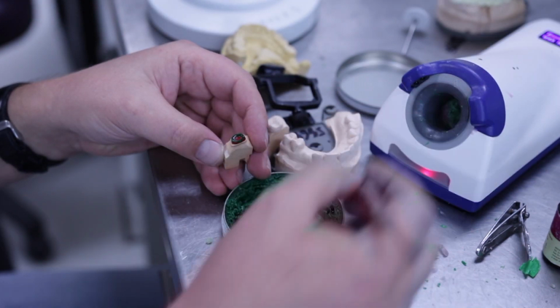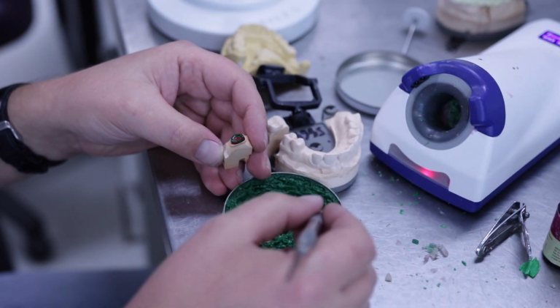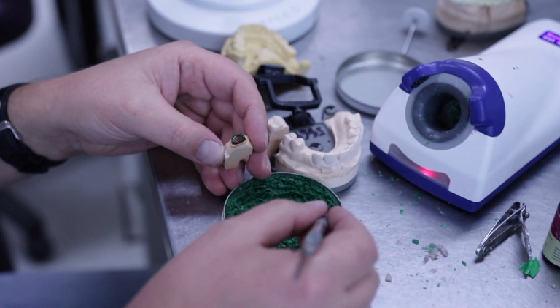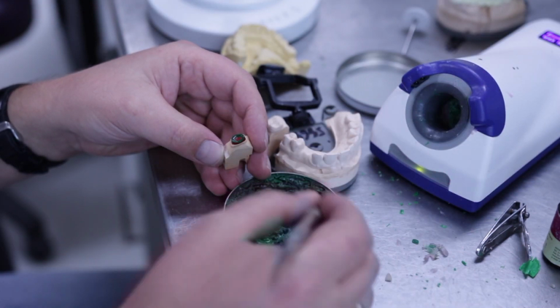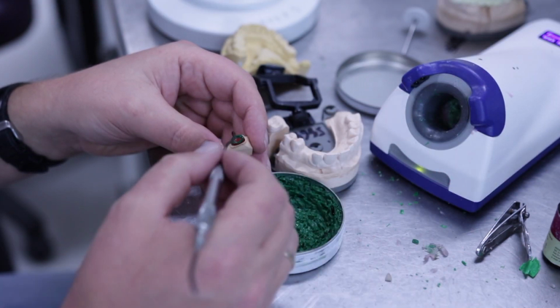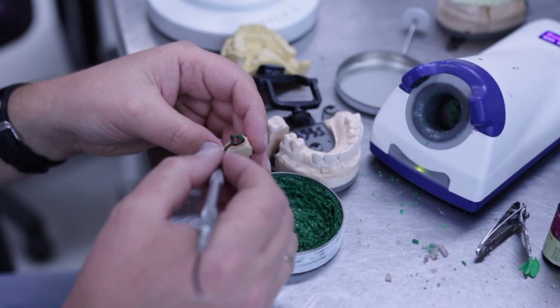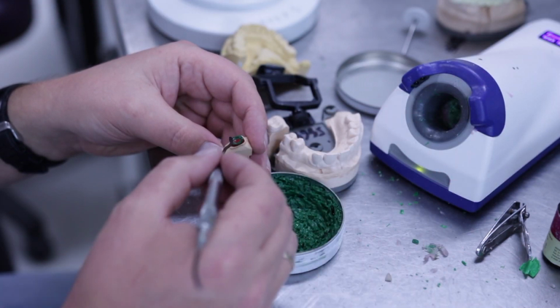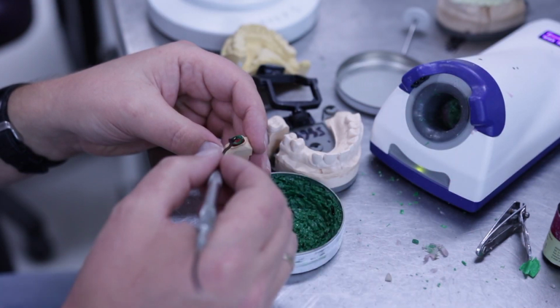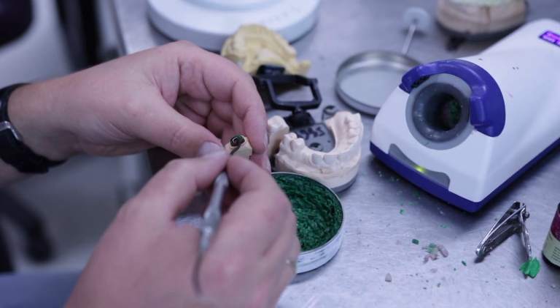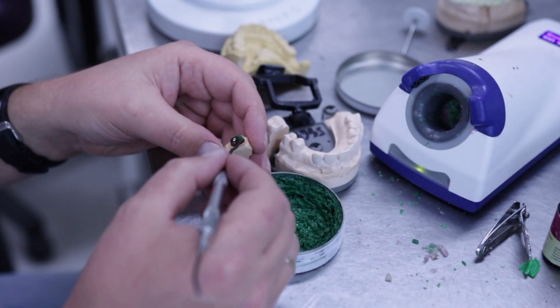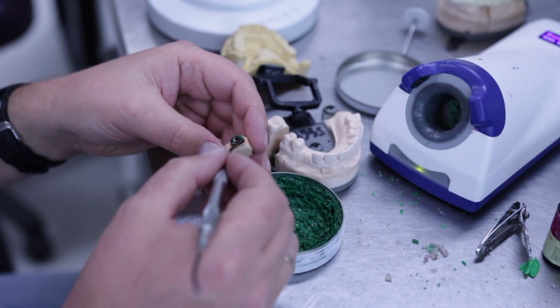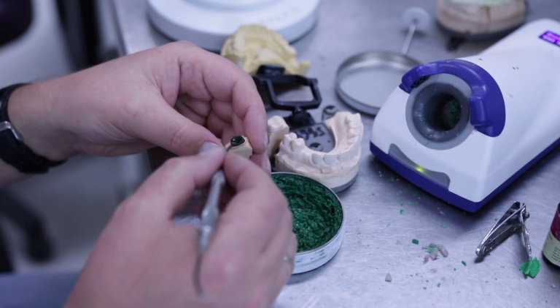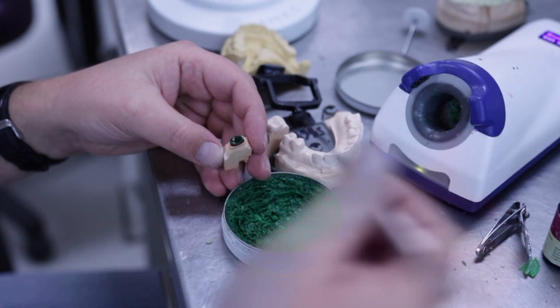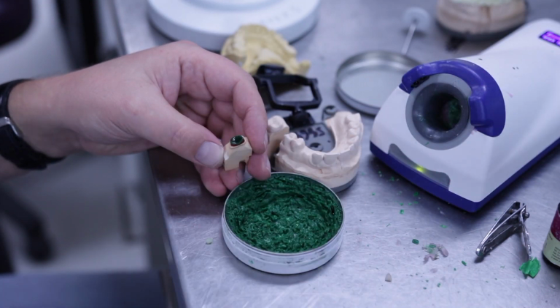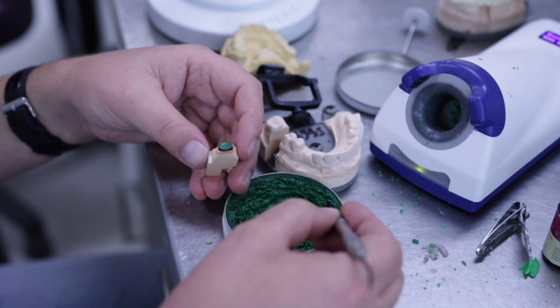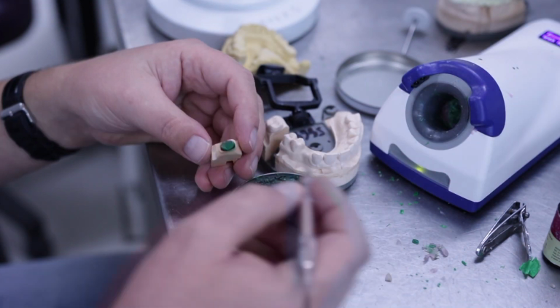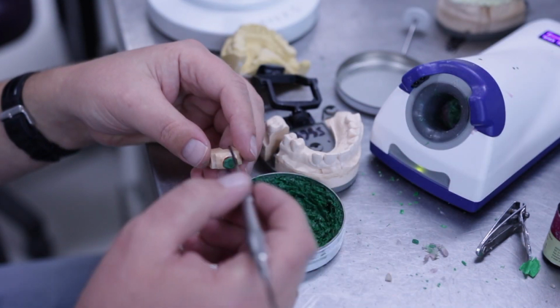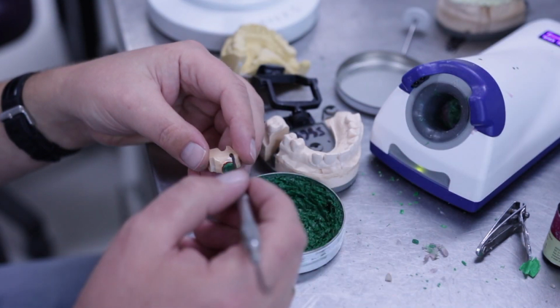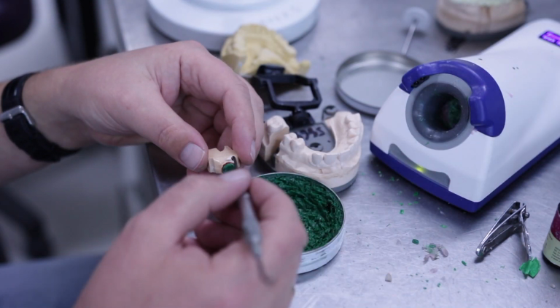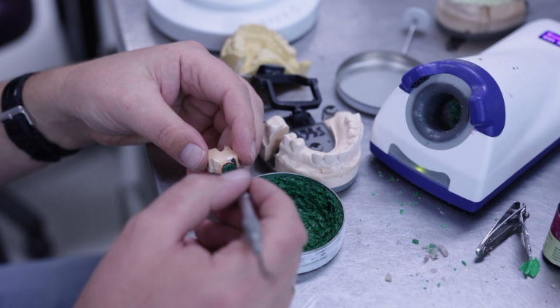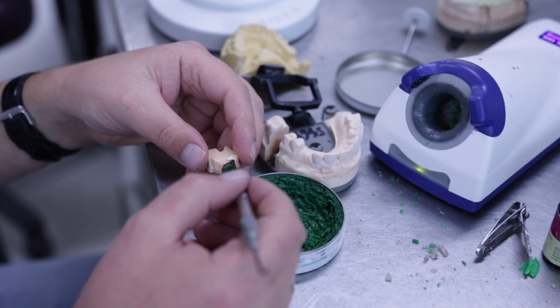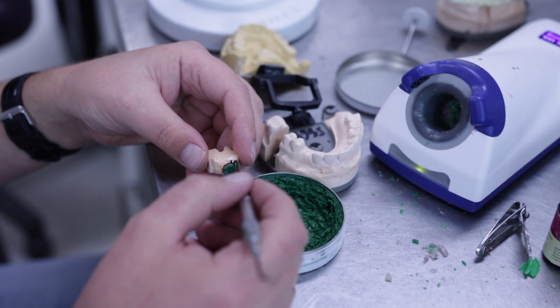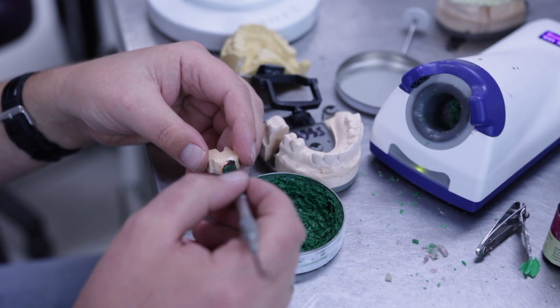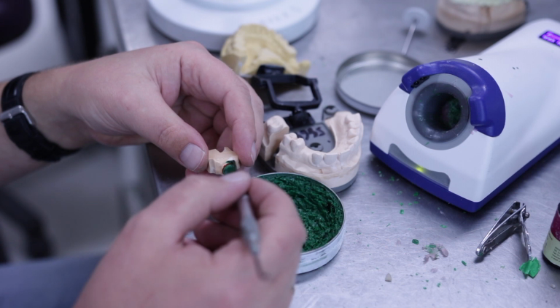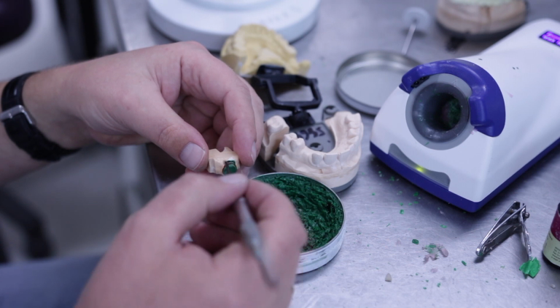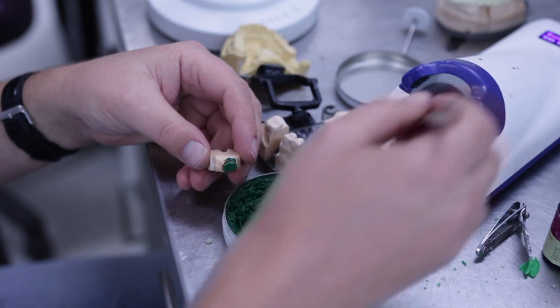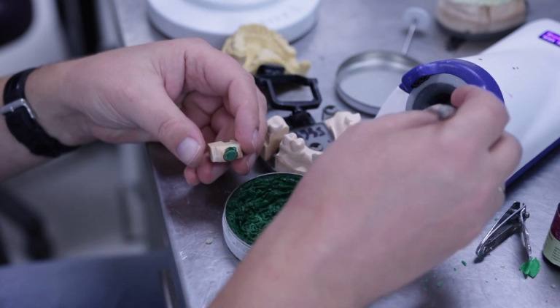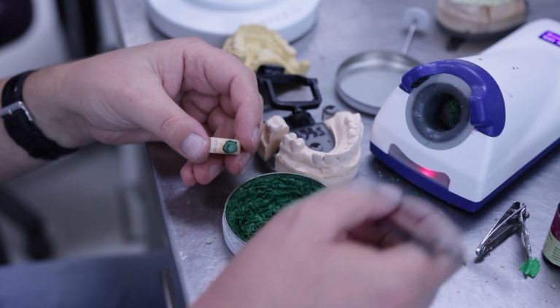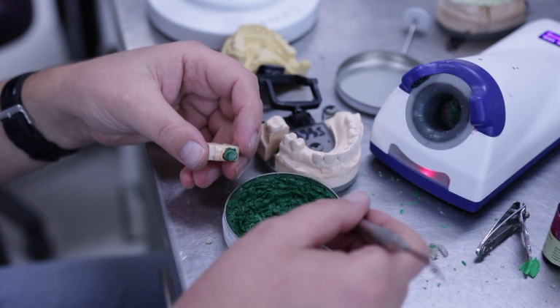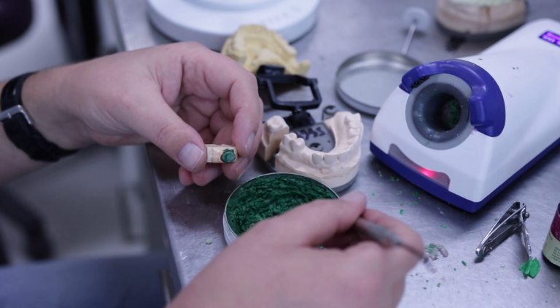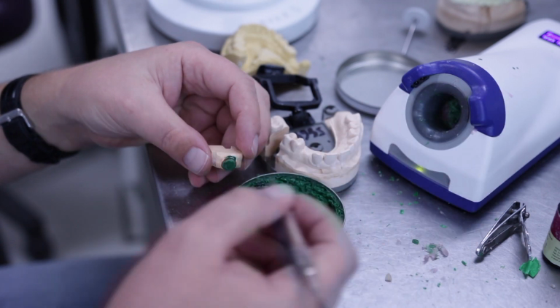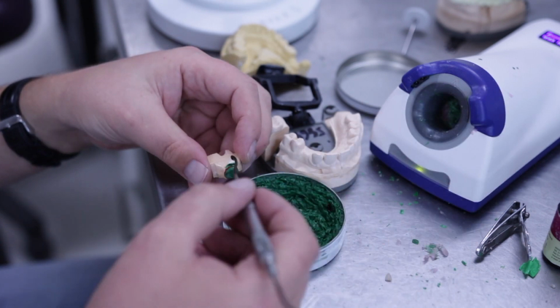Make sure to isolate your dies, then you can start your wax modelling.